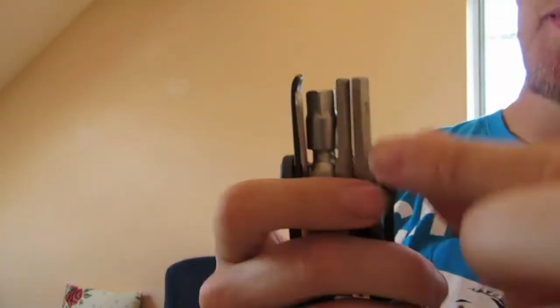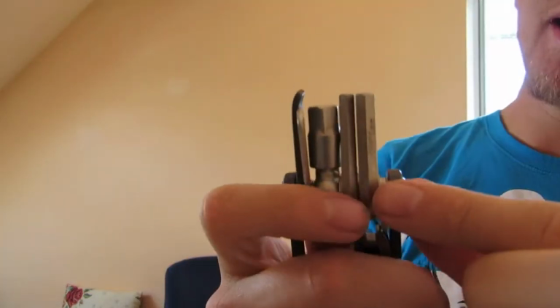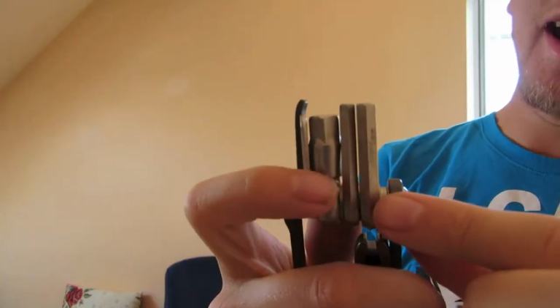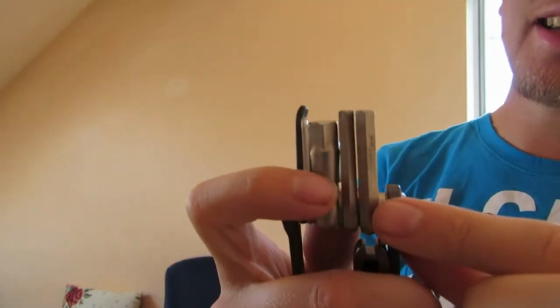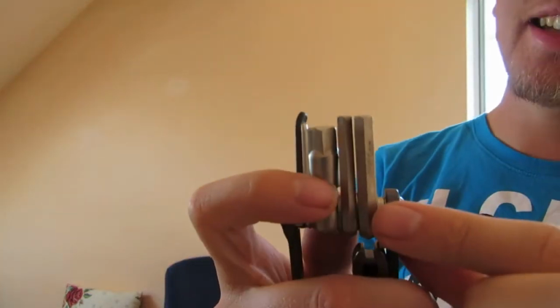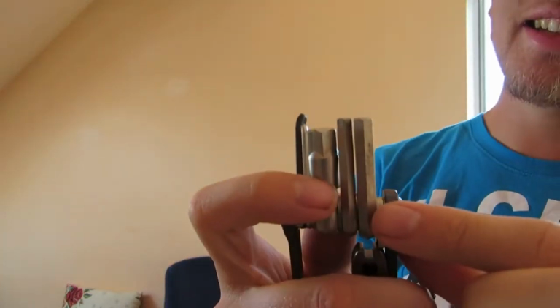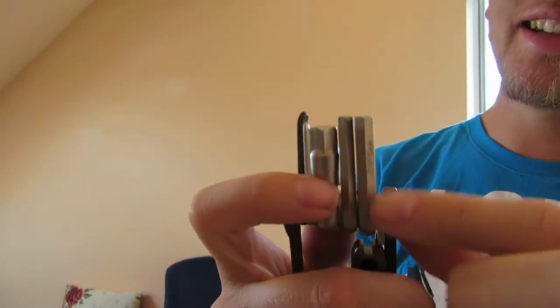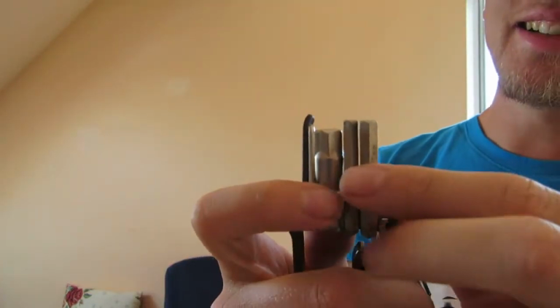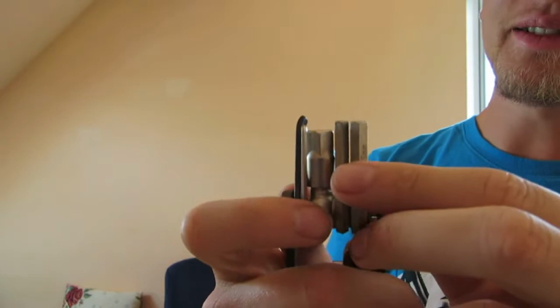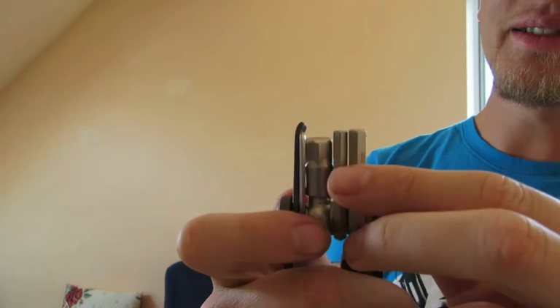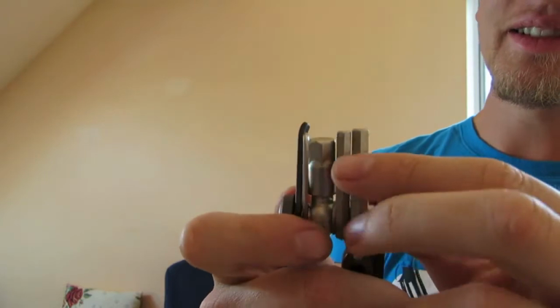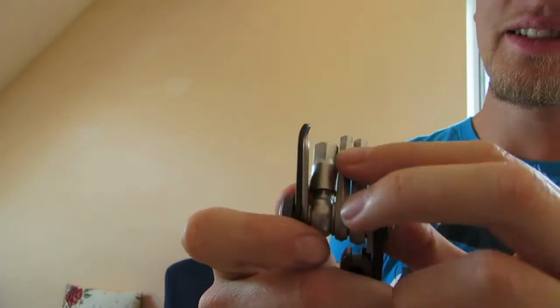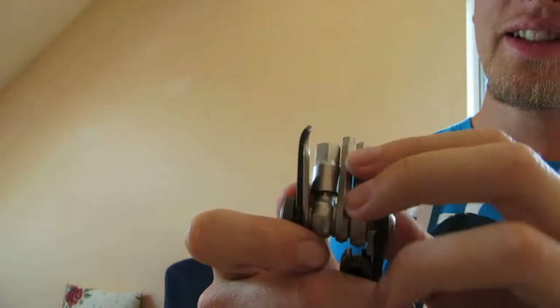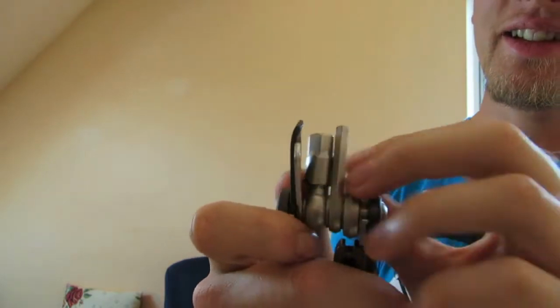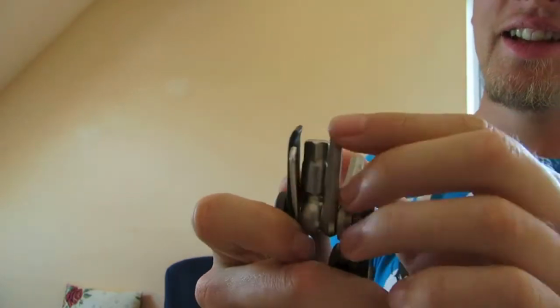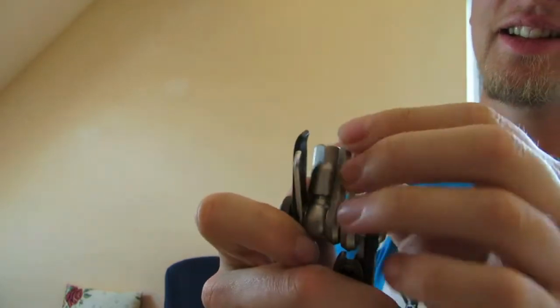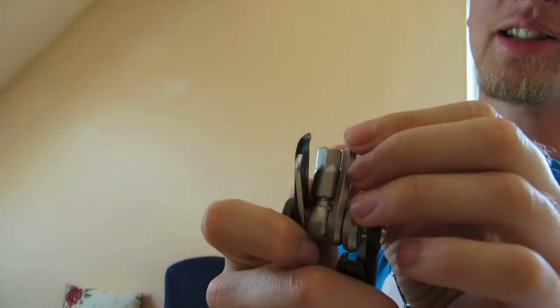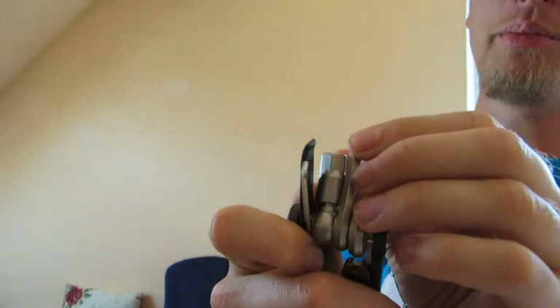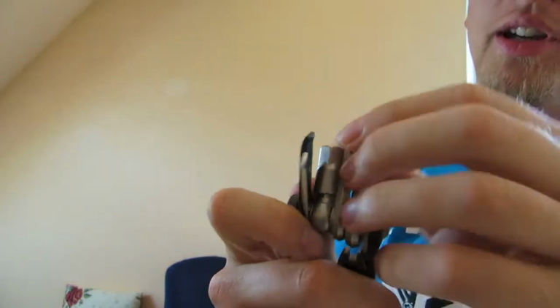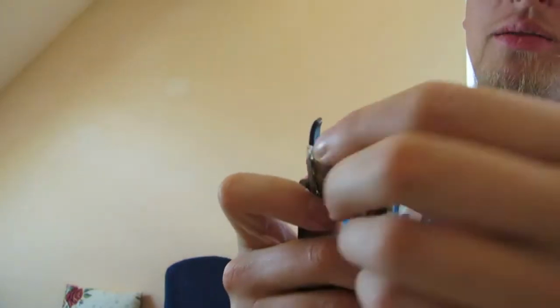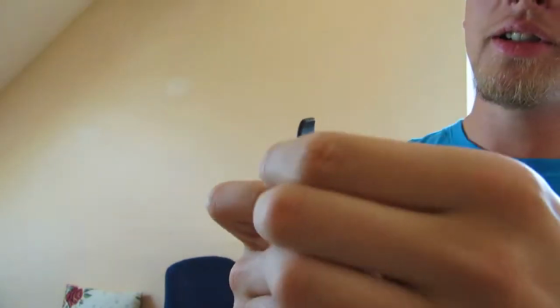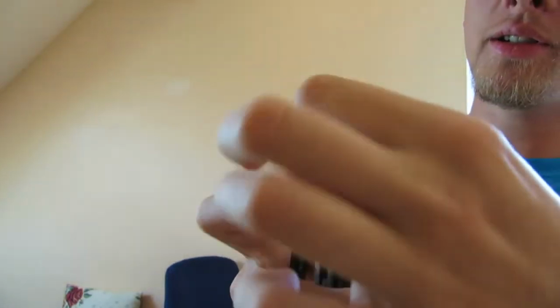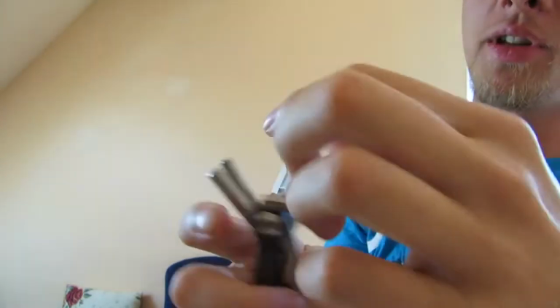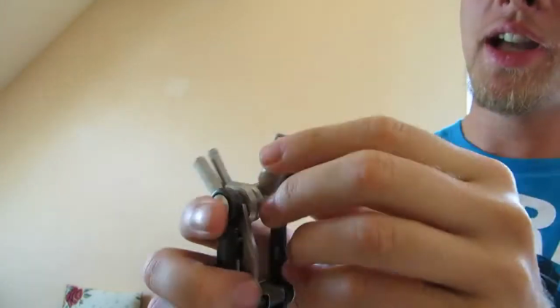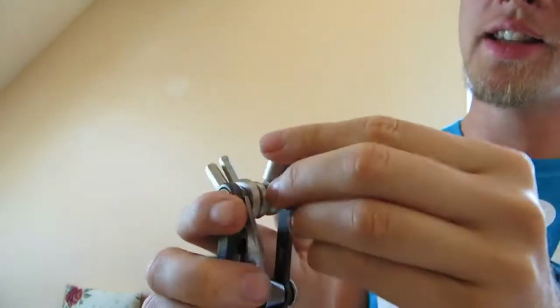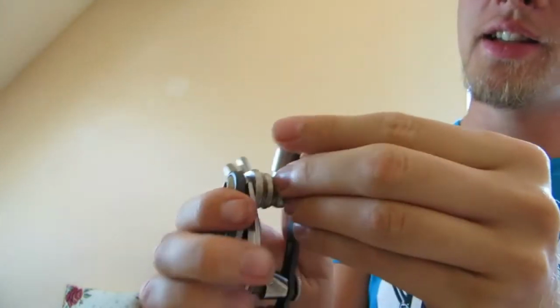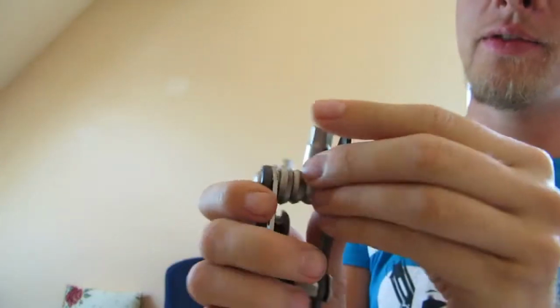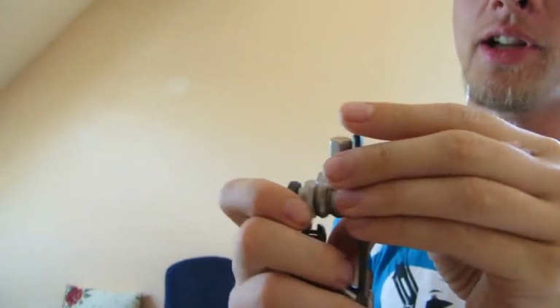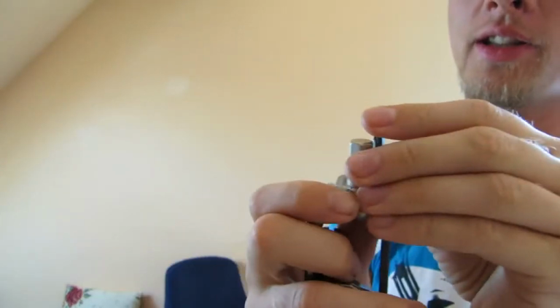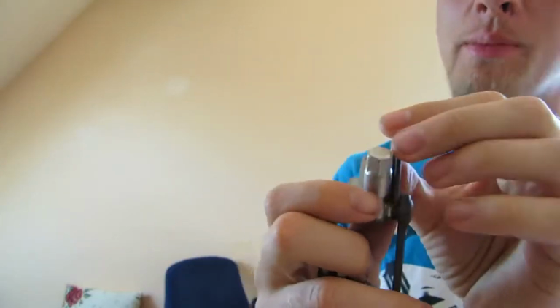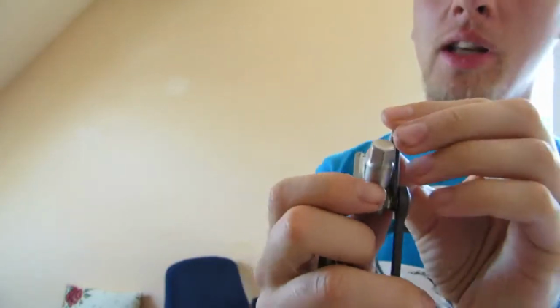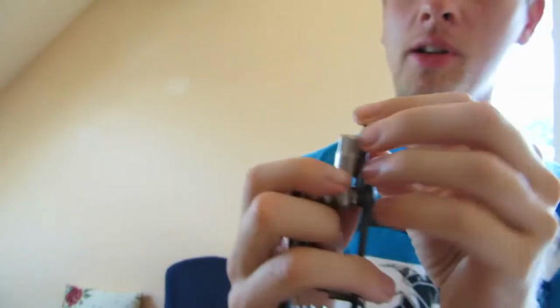These are the hex keys here. This is the bigger one — bigger hex keys, like 10 millimeters.